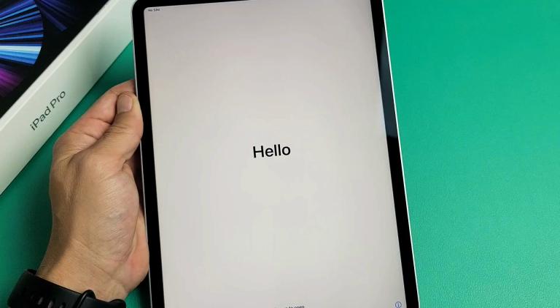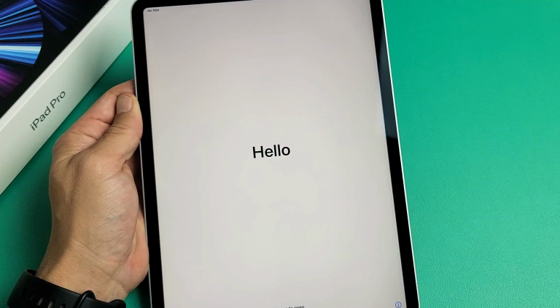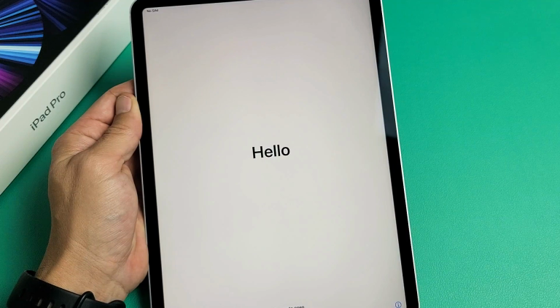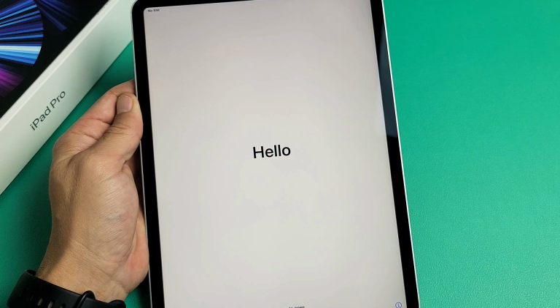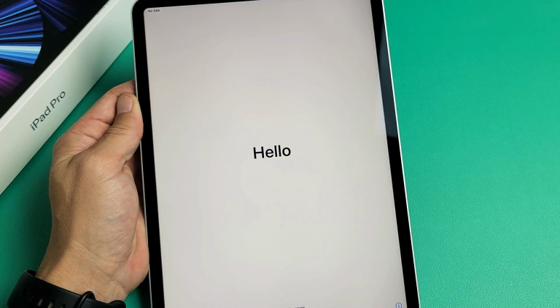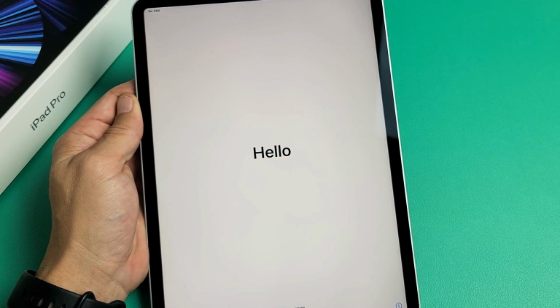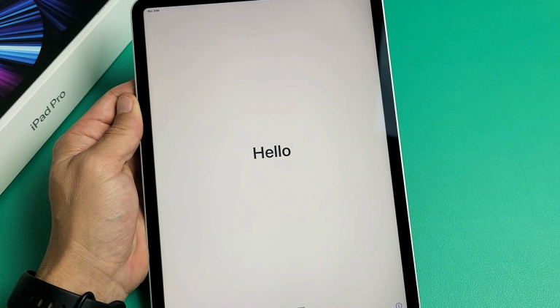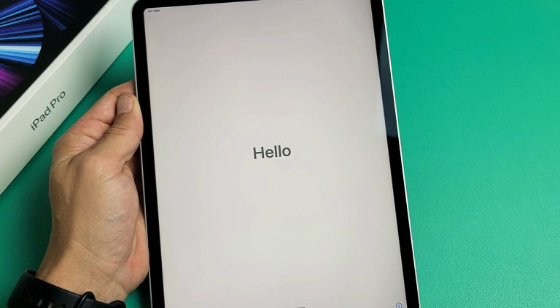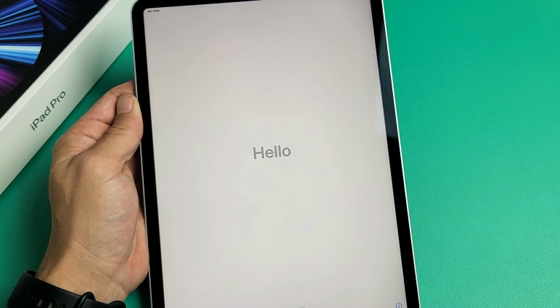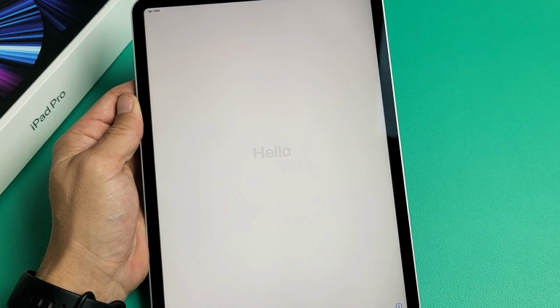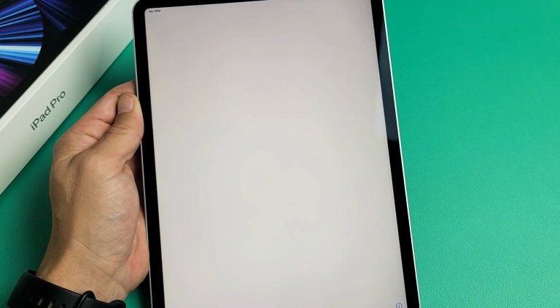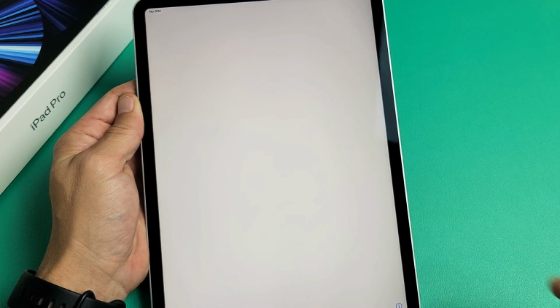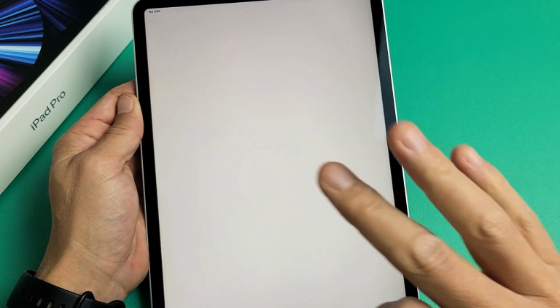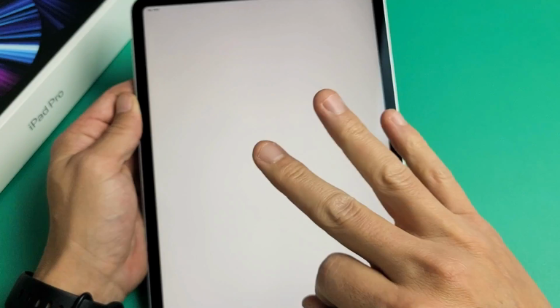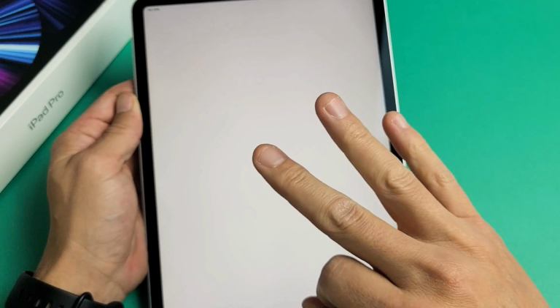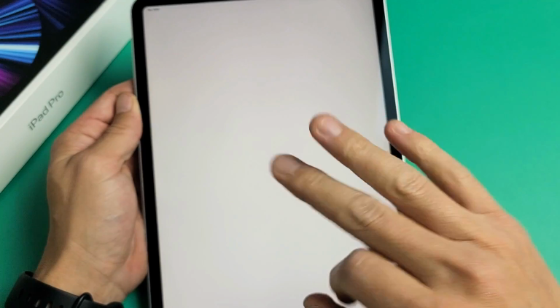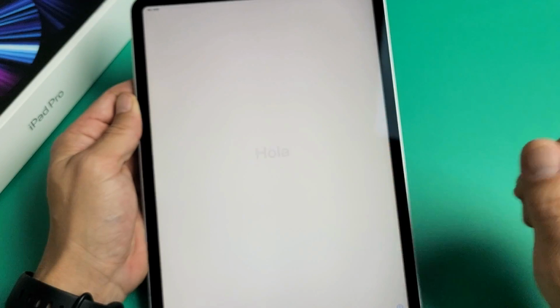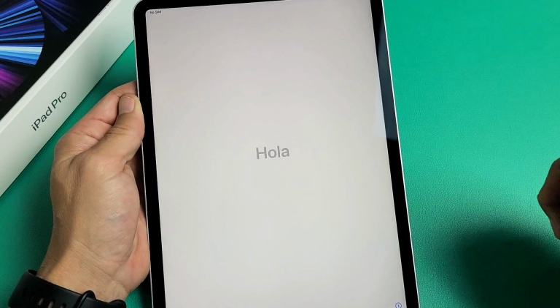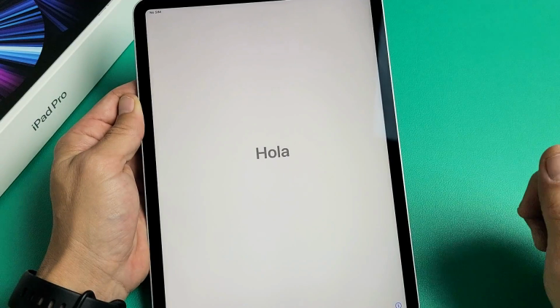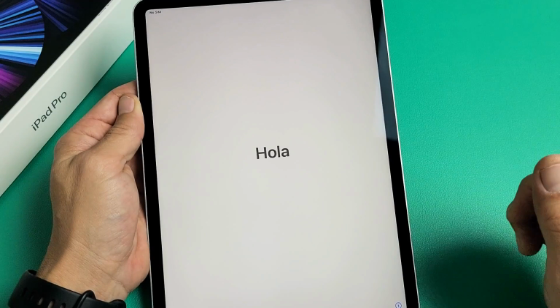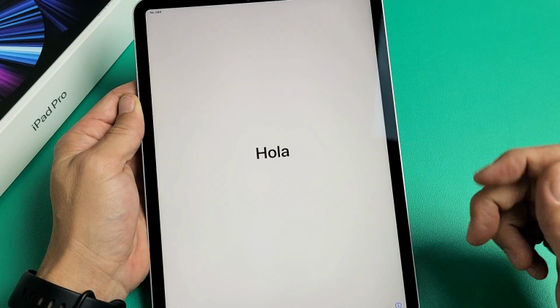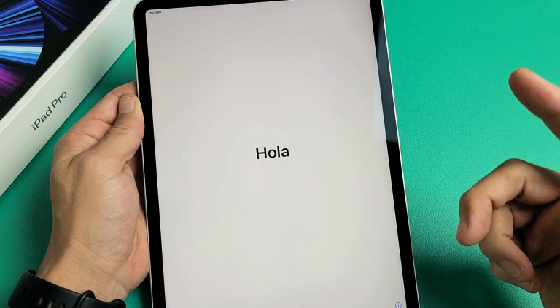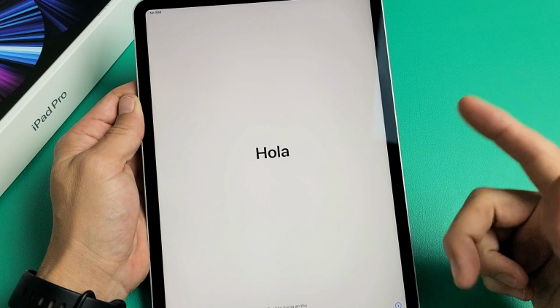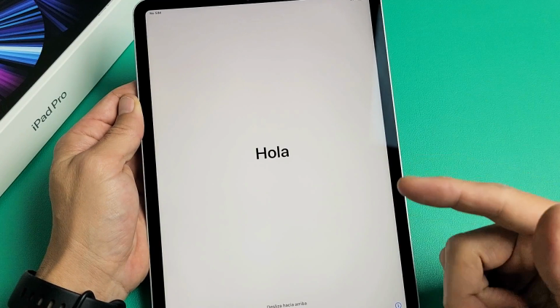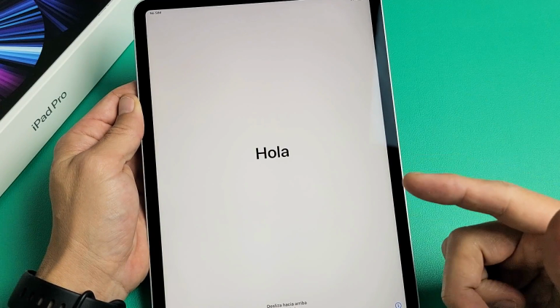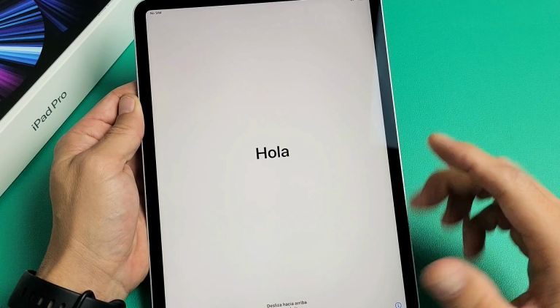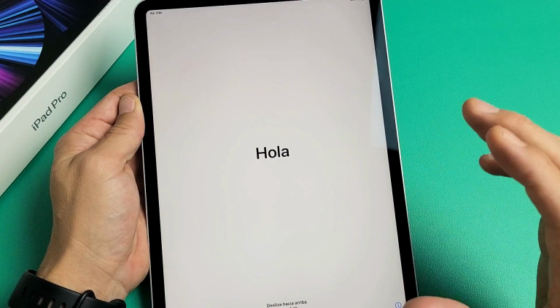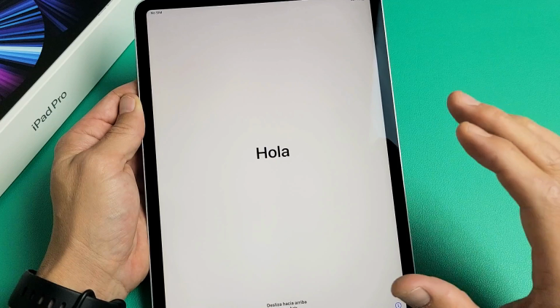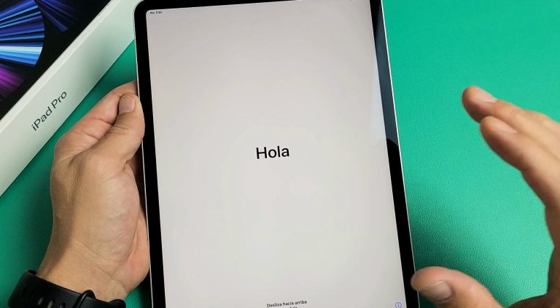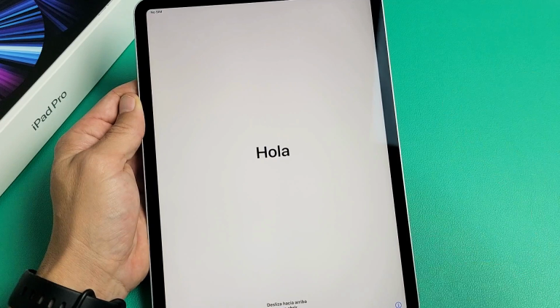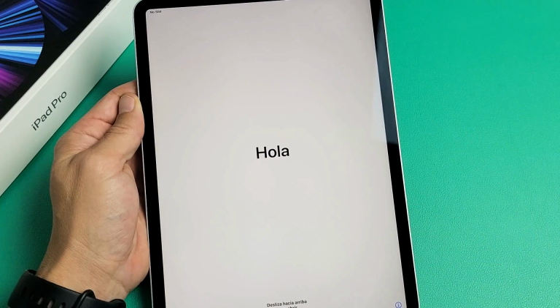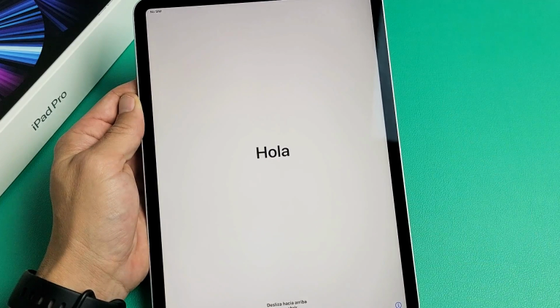Here's an iPad Pro 3rd generation. I'm going to show you how to set it up step by step.